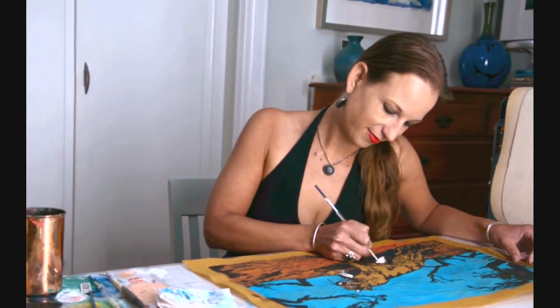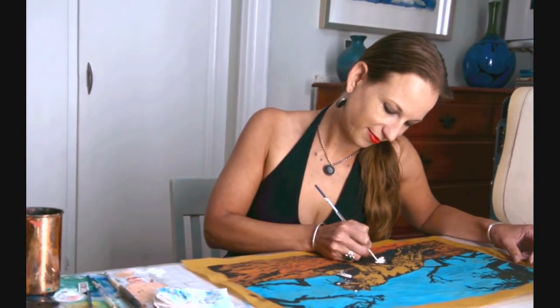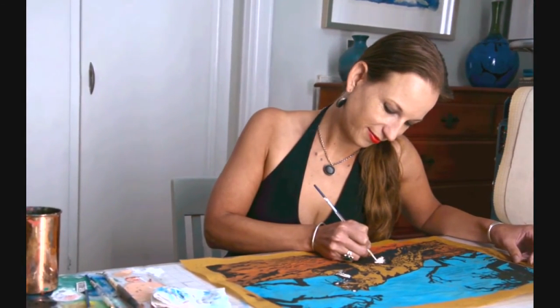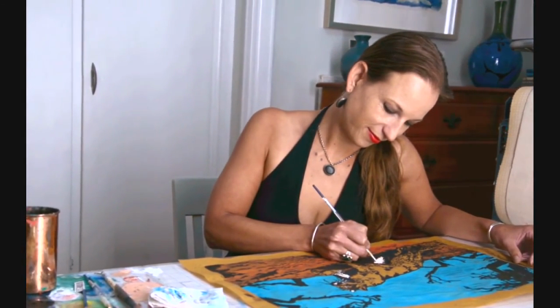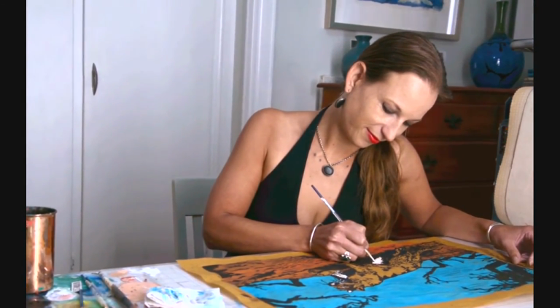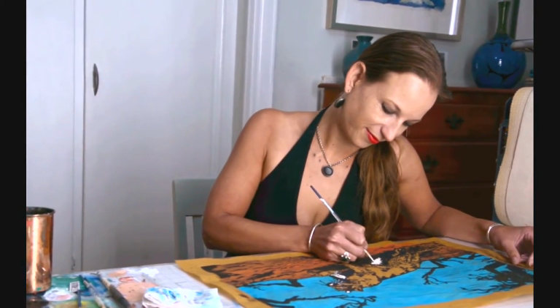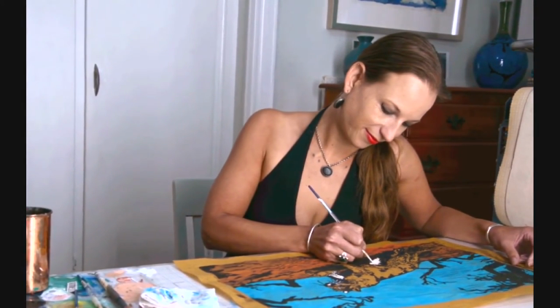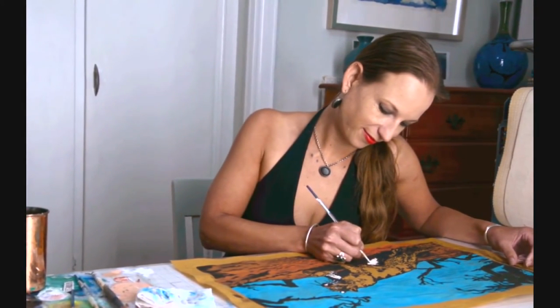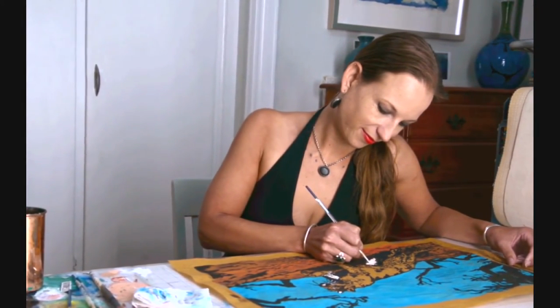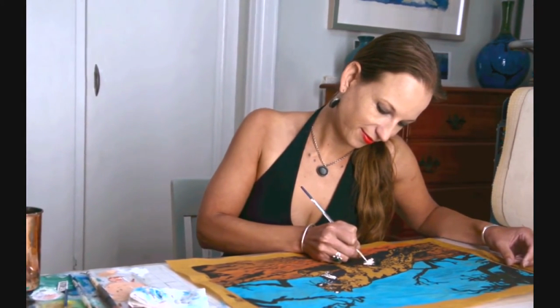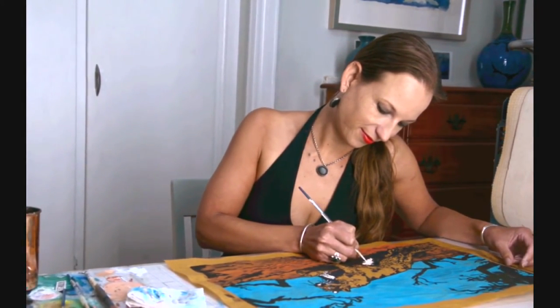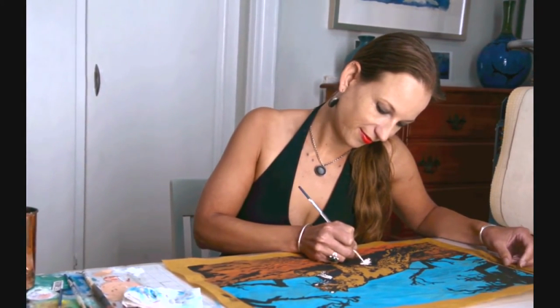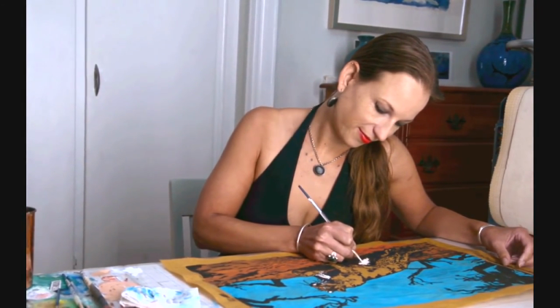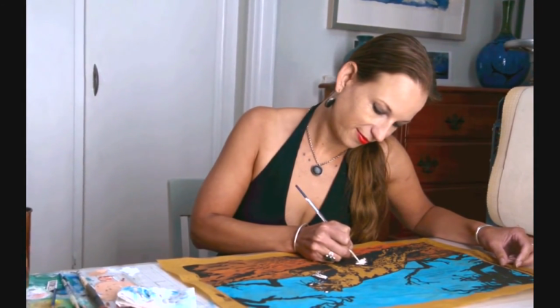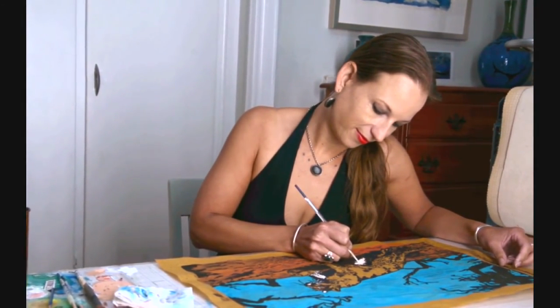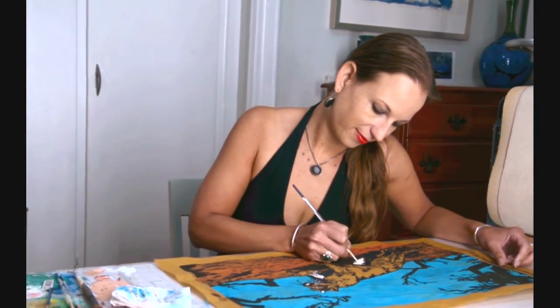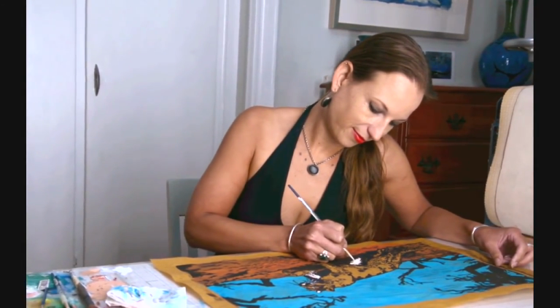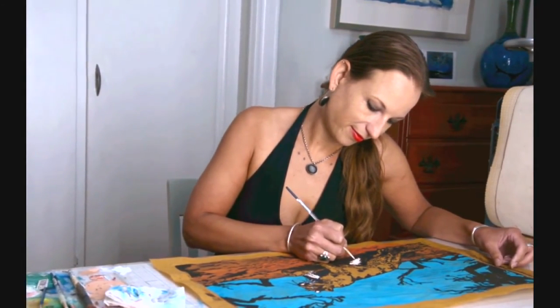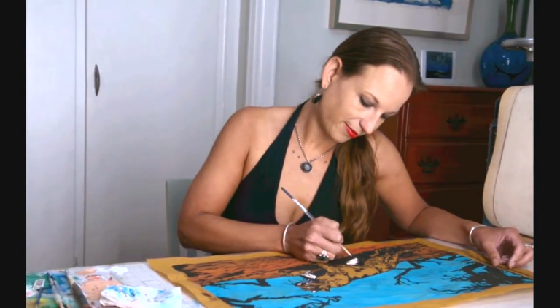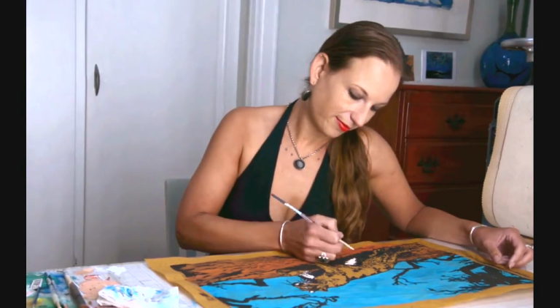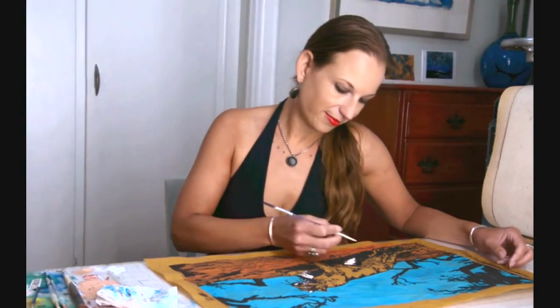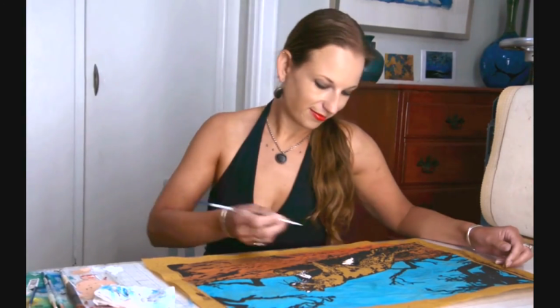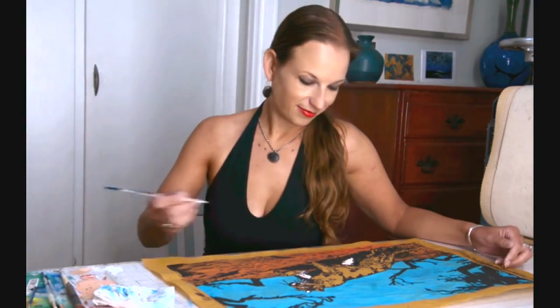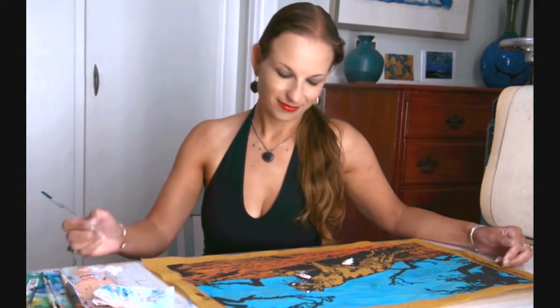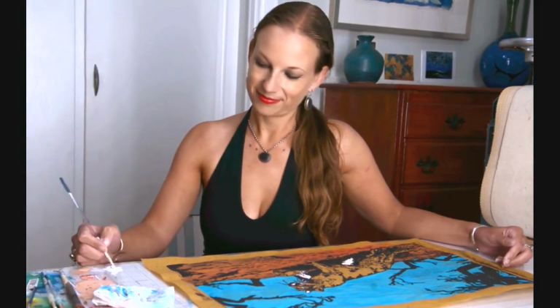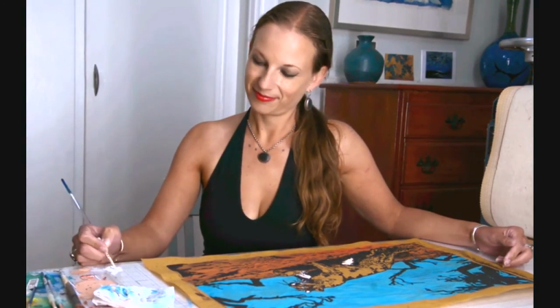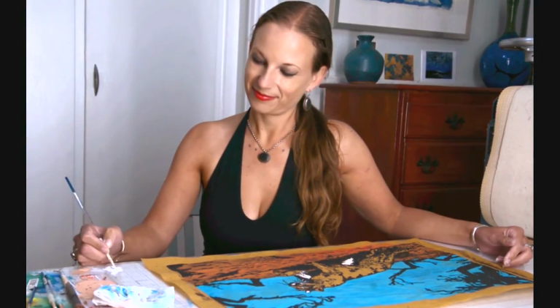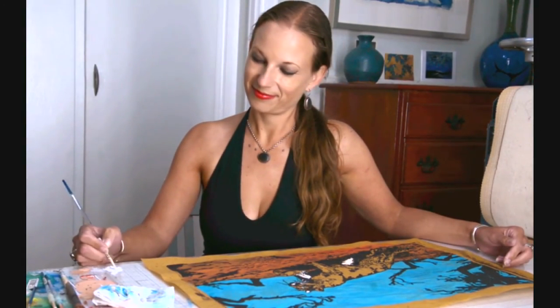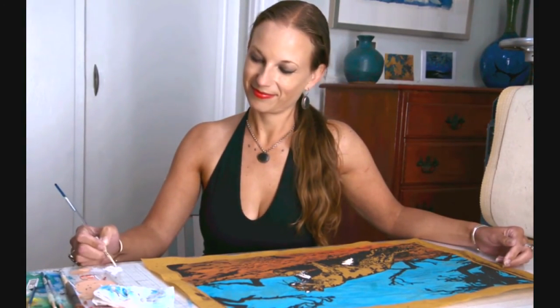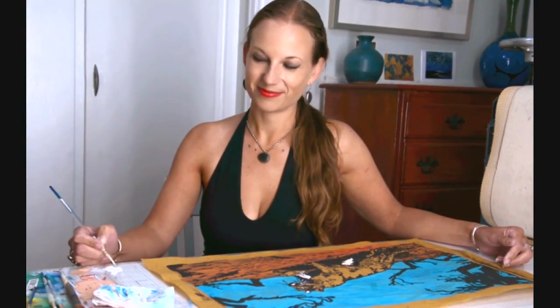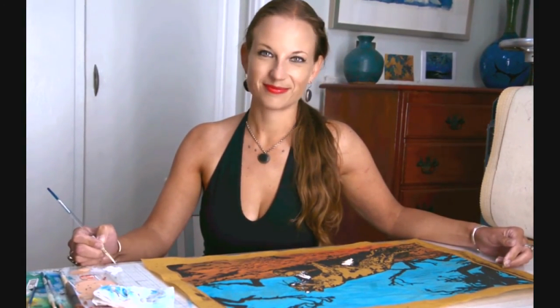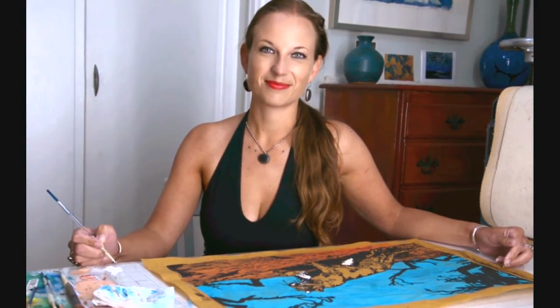This is an extremely time-consuming process, and for me, this art form truly is a labor of love.